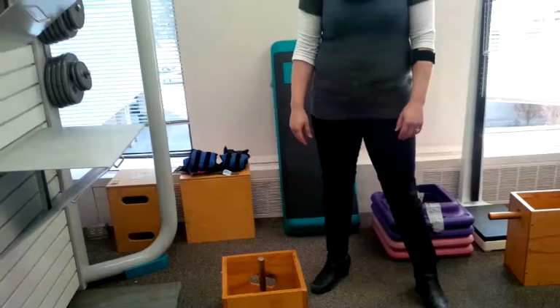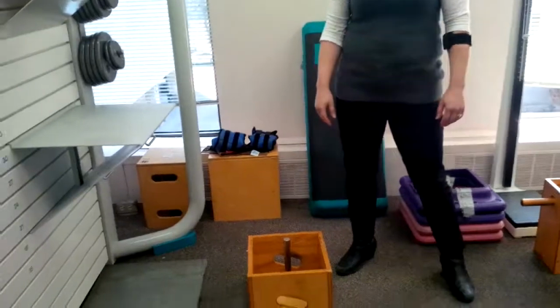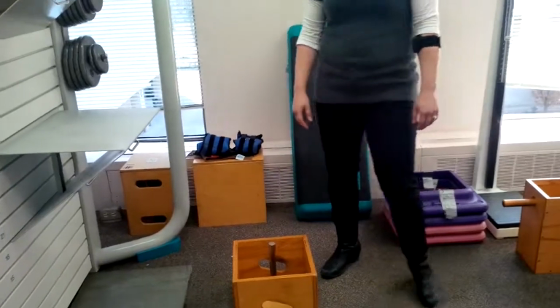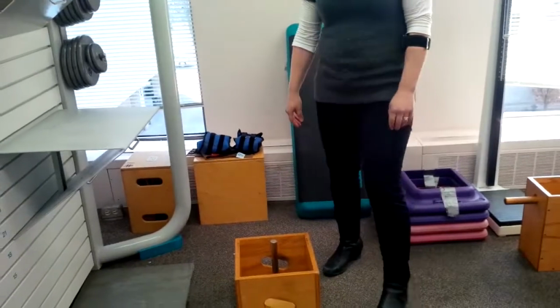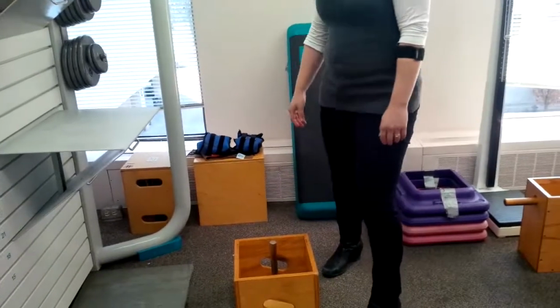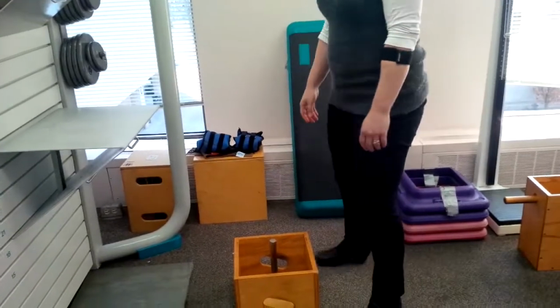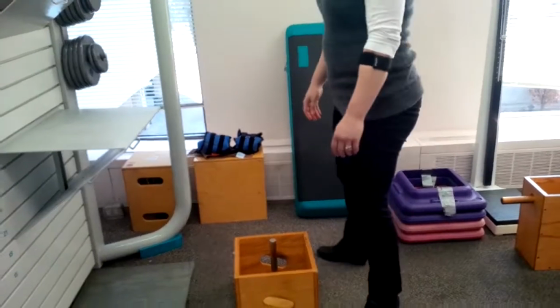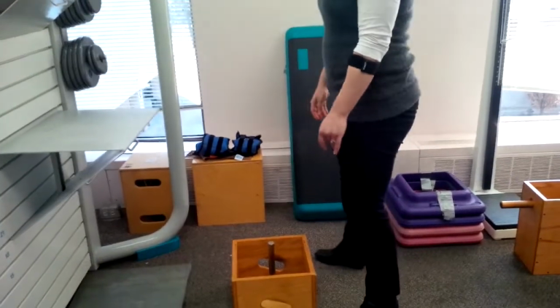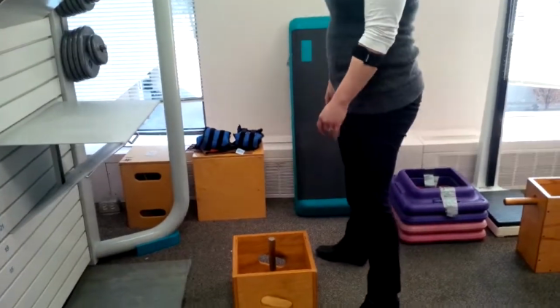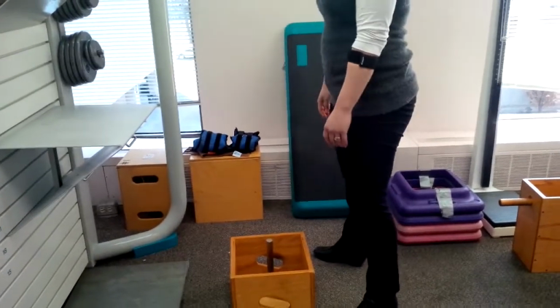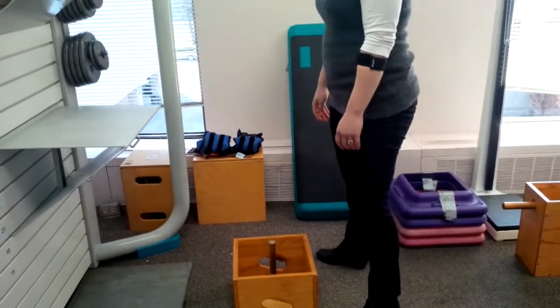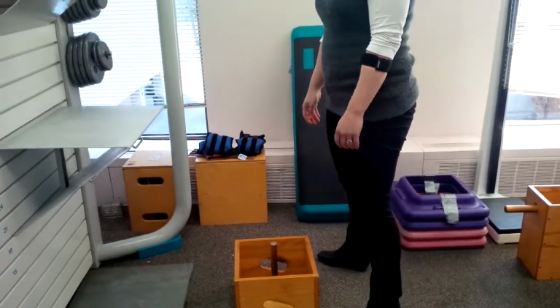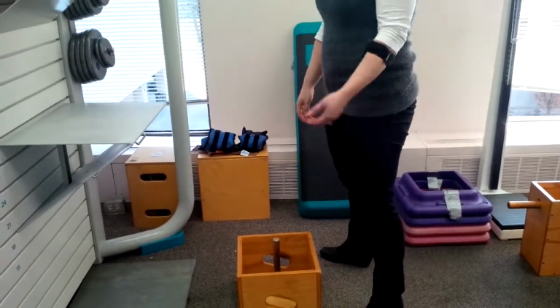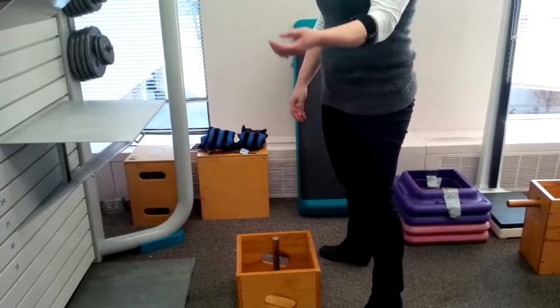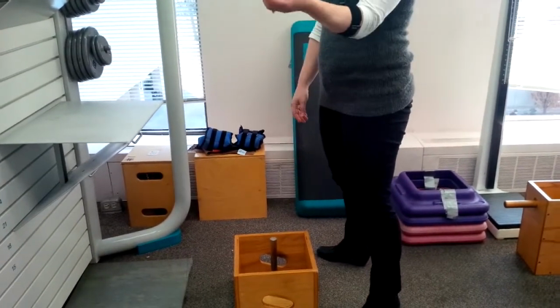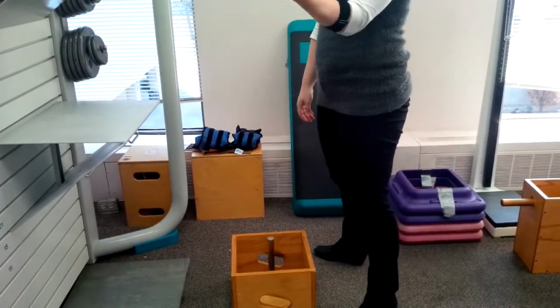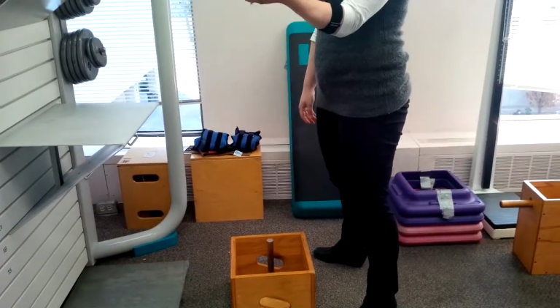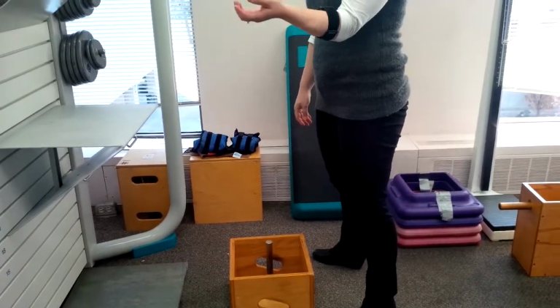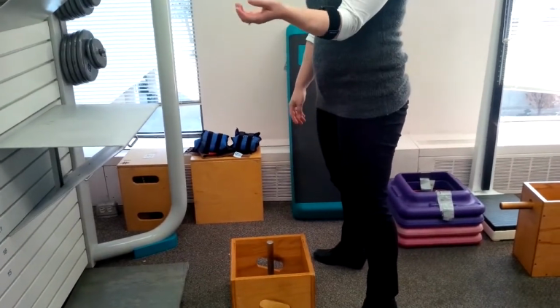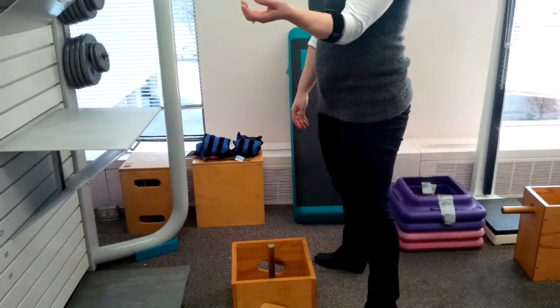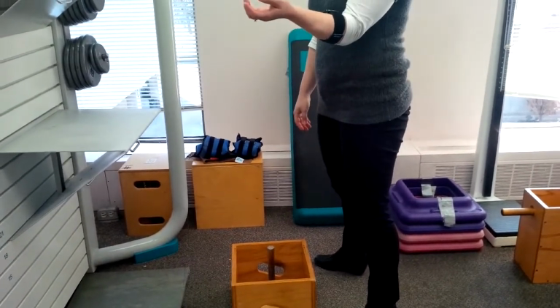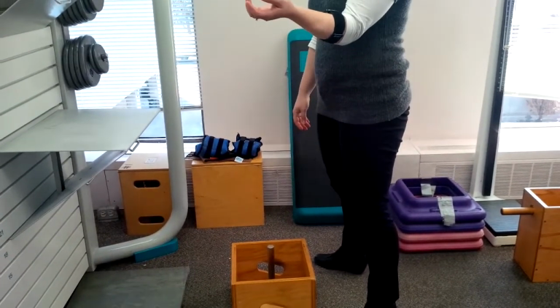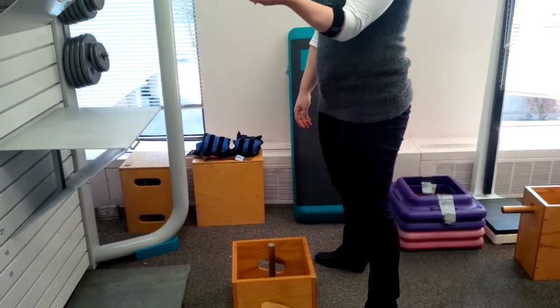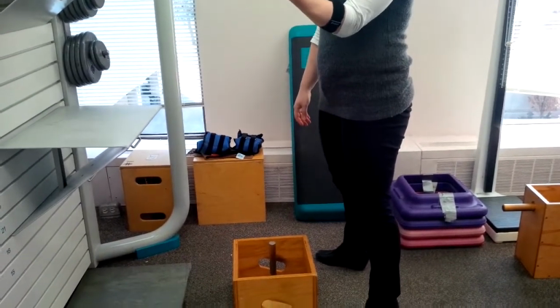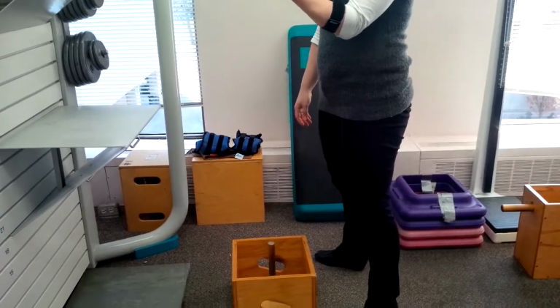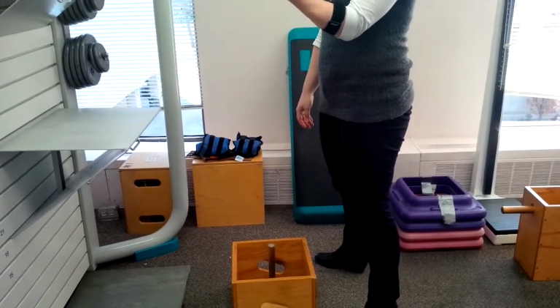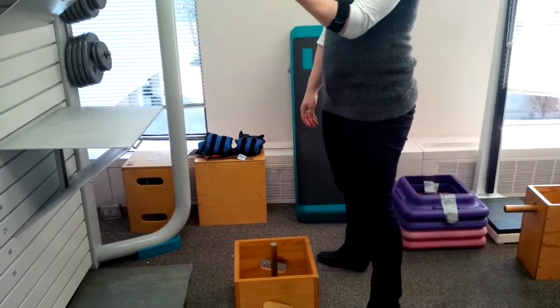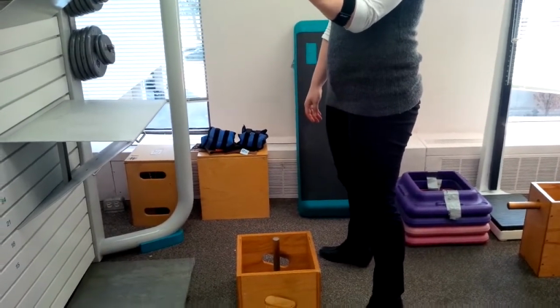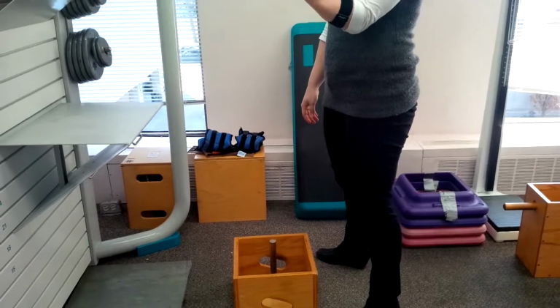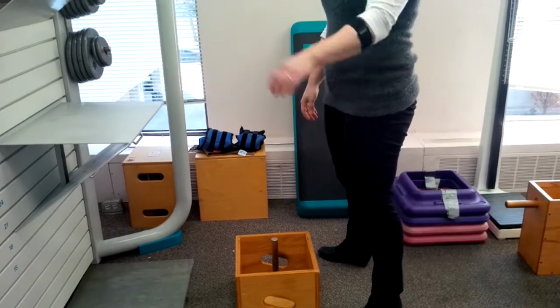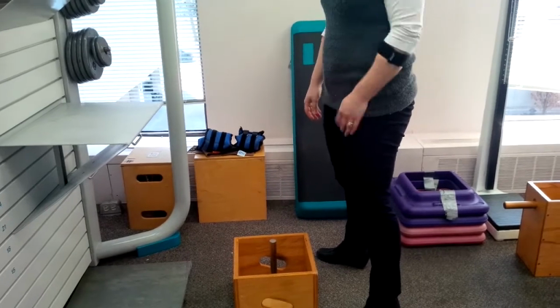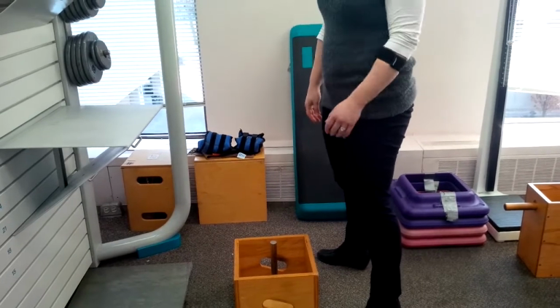Ready to go. We're going to take the person's heart rate first. 104. 104, okay, great.